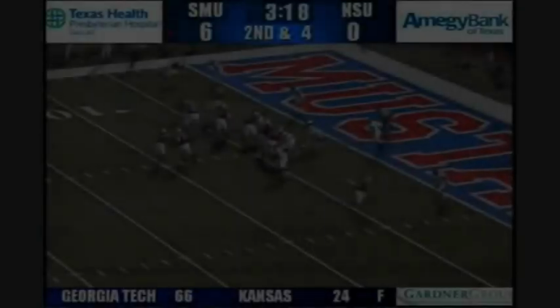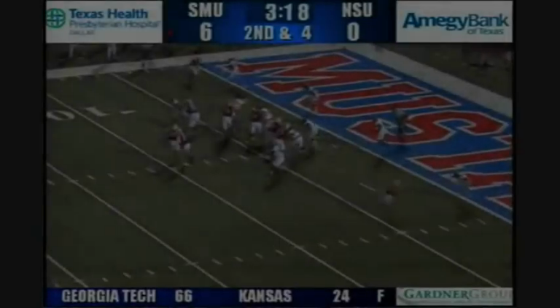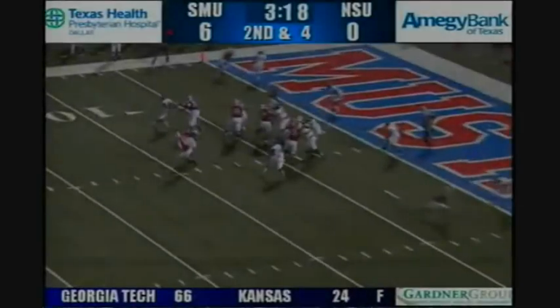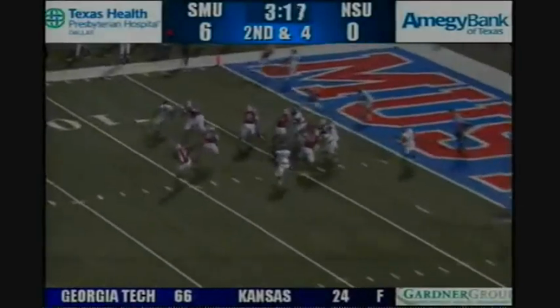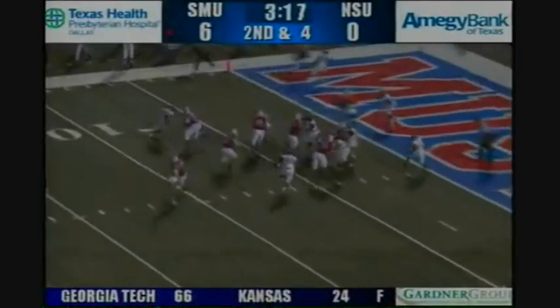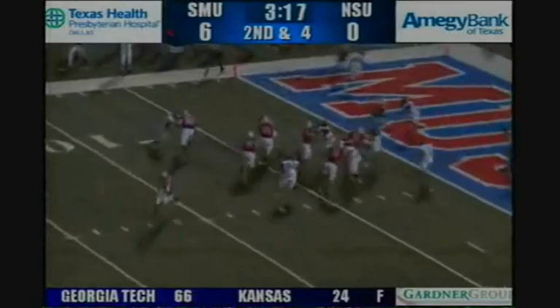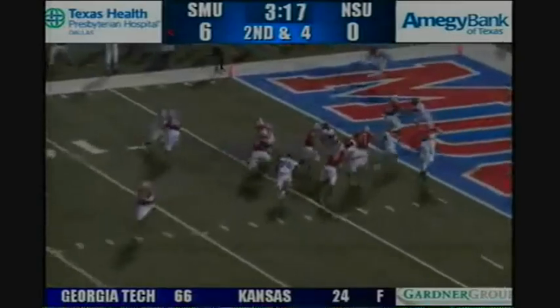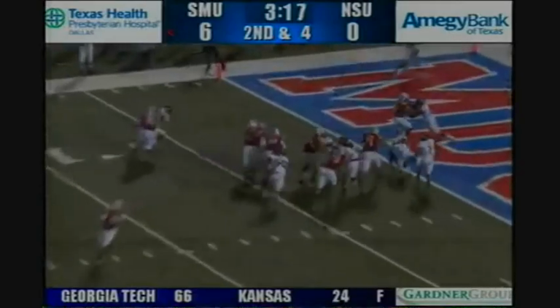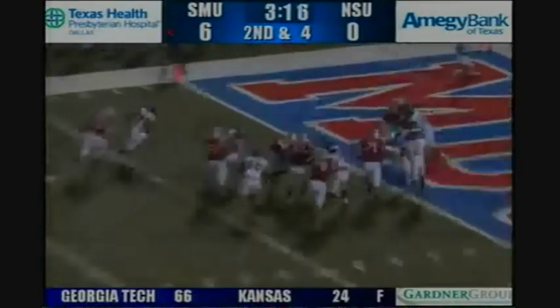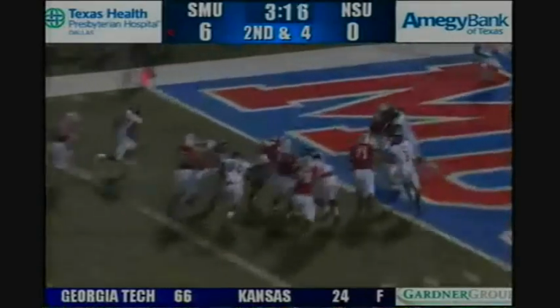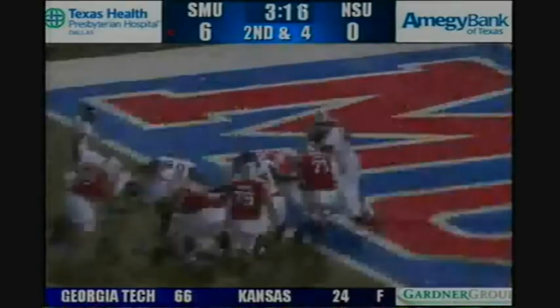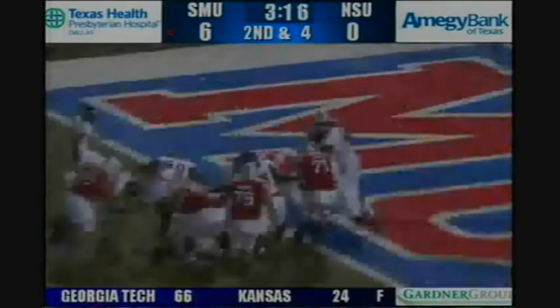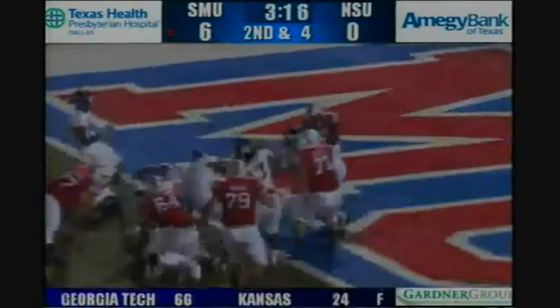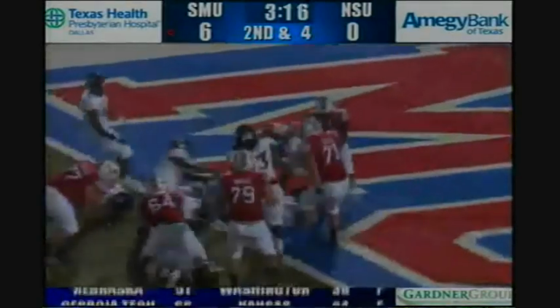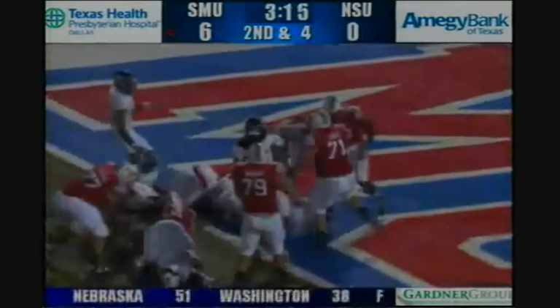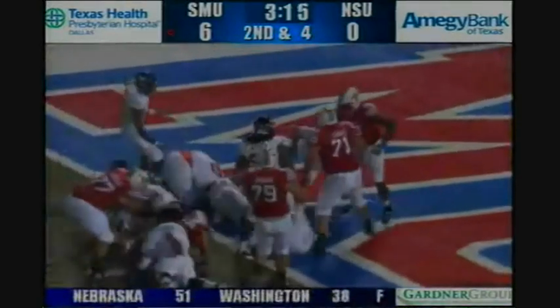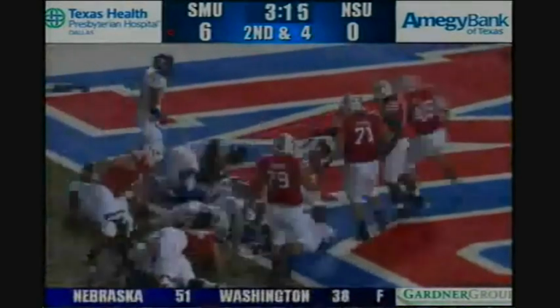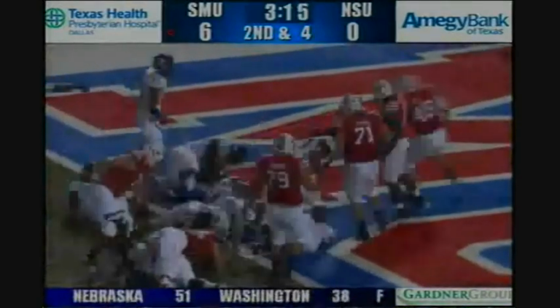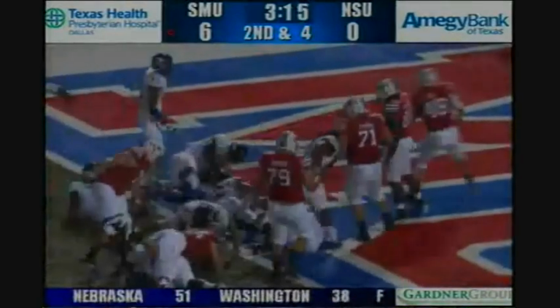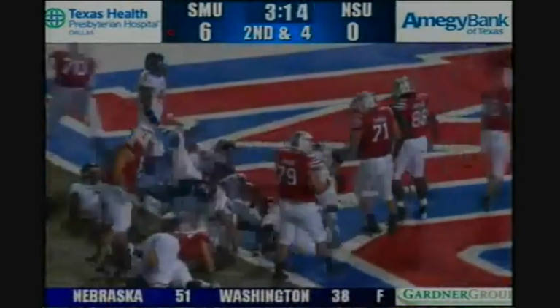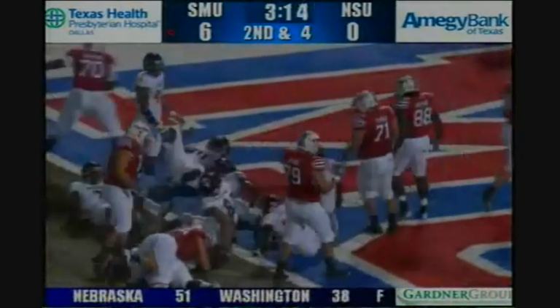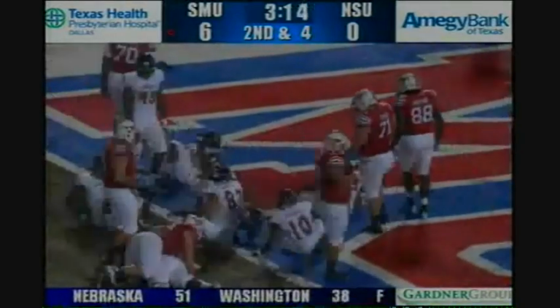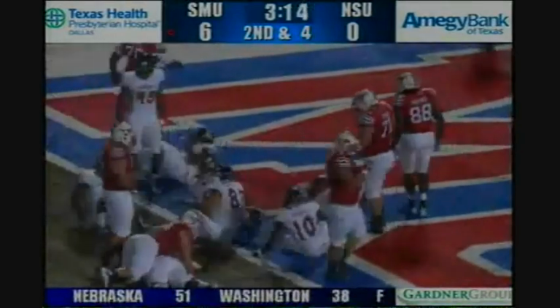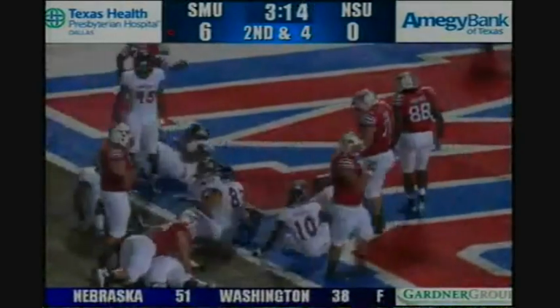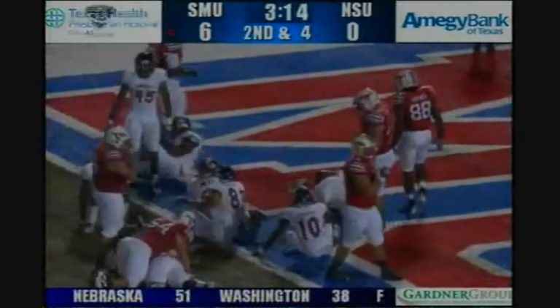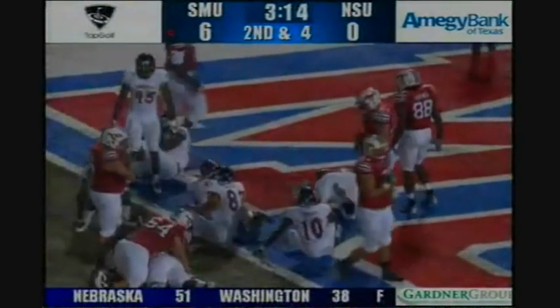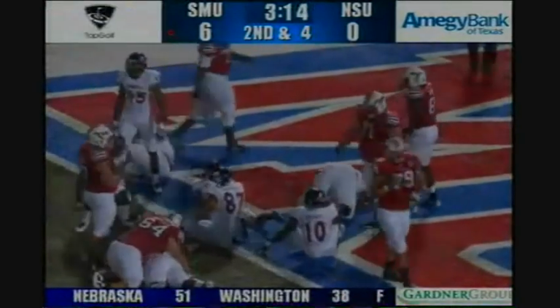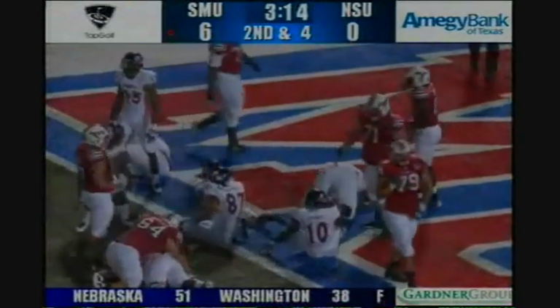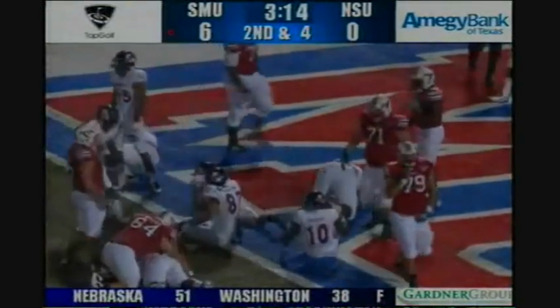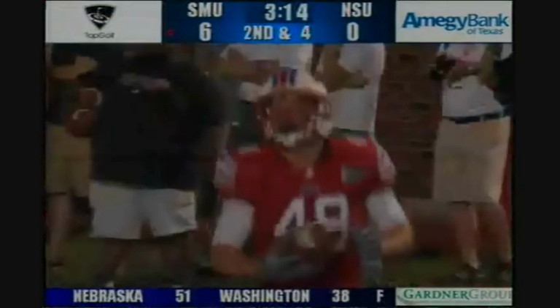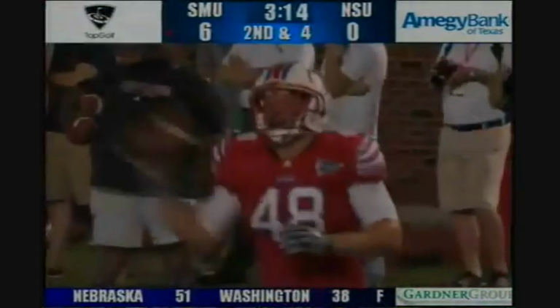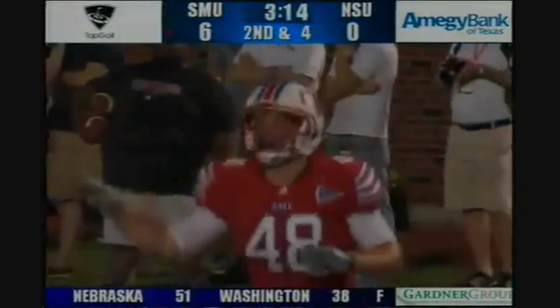Out of the shotgun, McDermott hands it to Zach Lyne, off left guard, through the hole into the end zone, touchdown SMU.